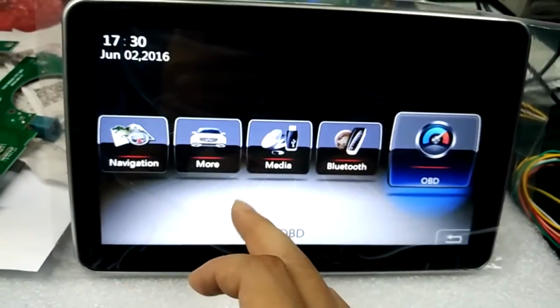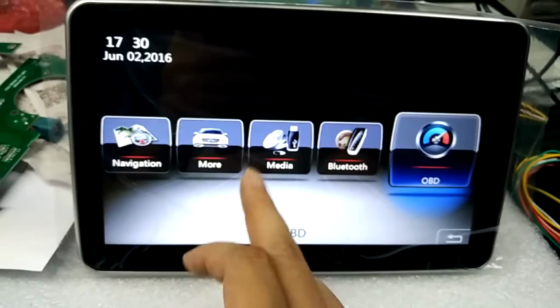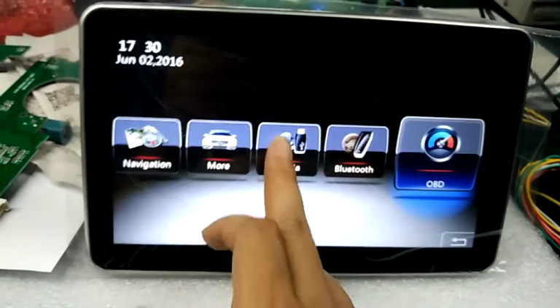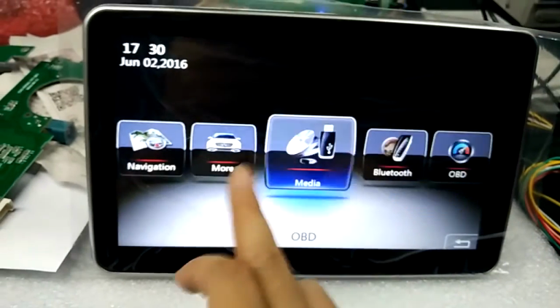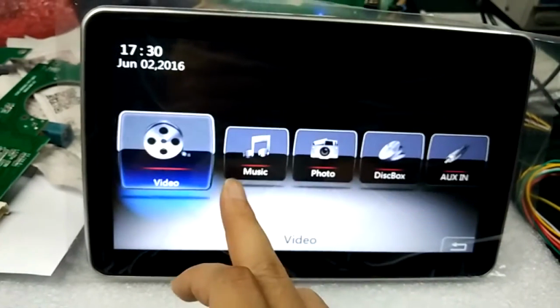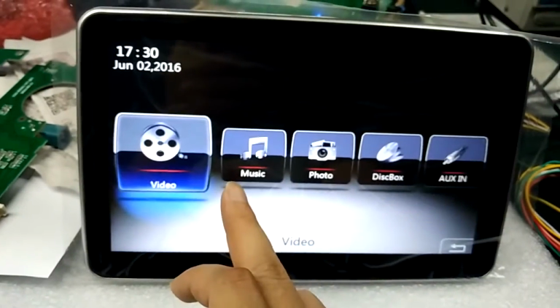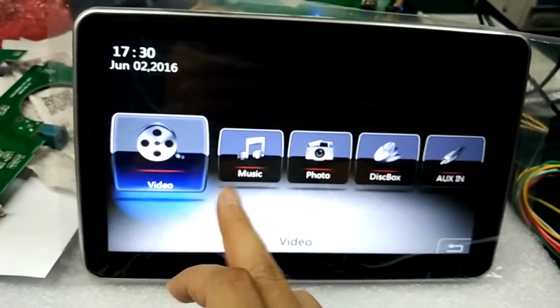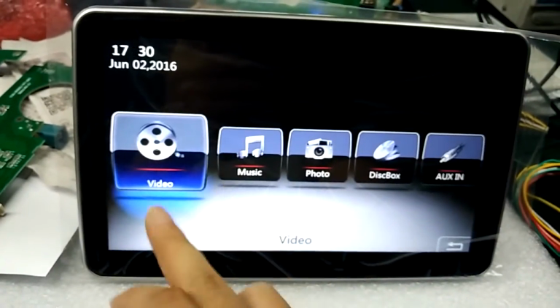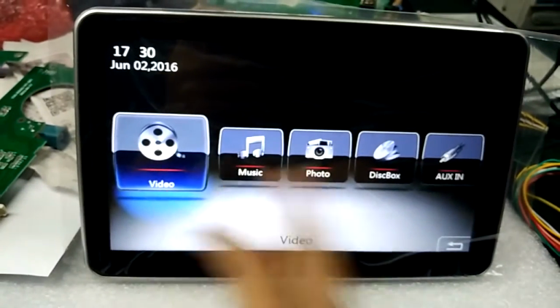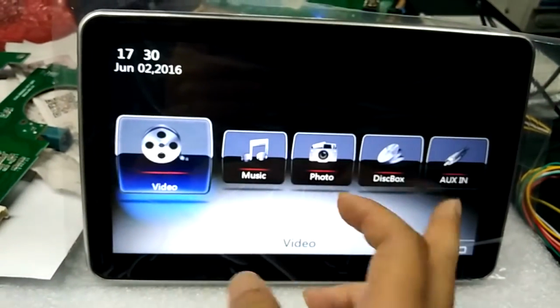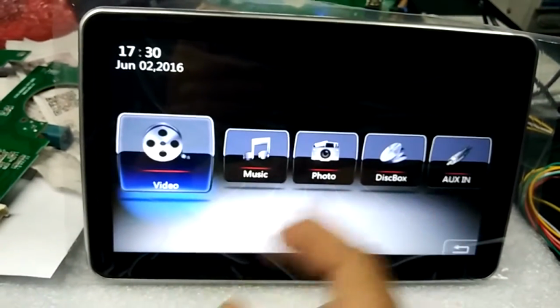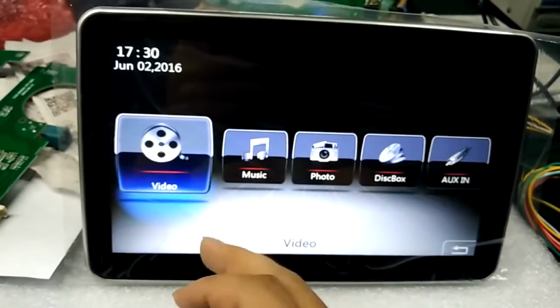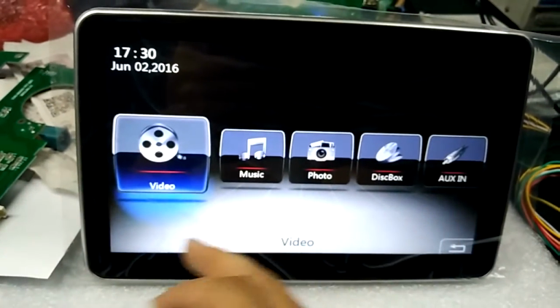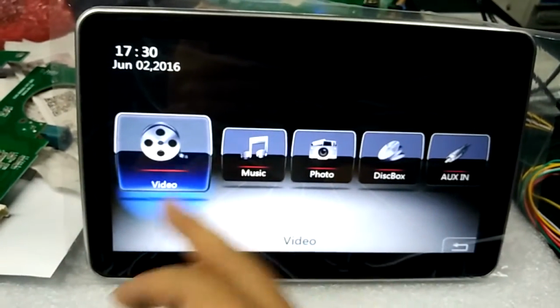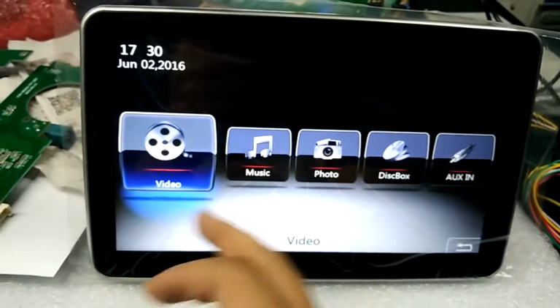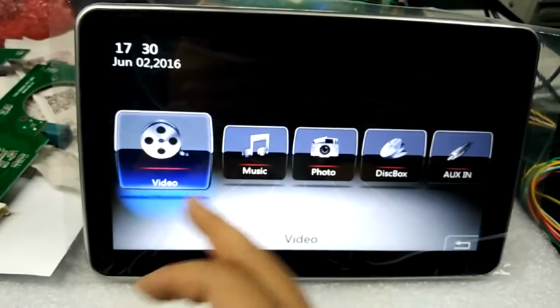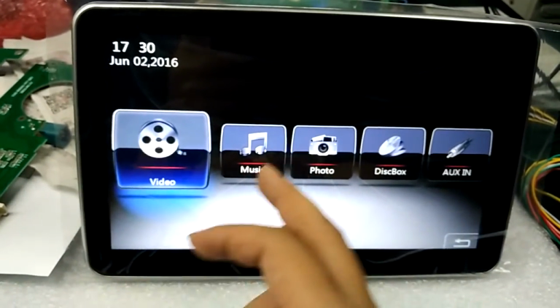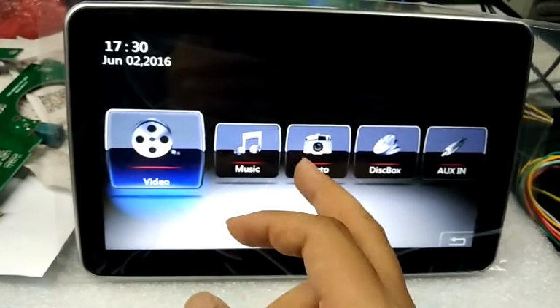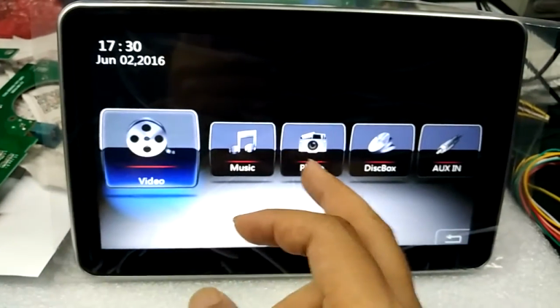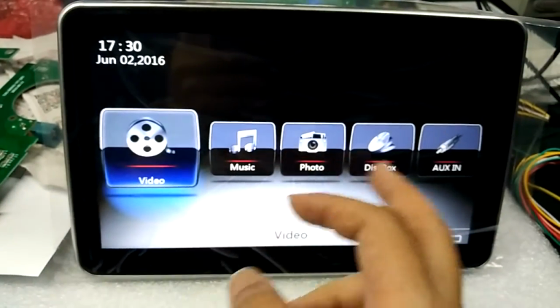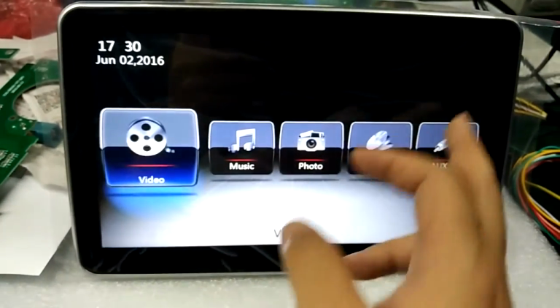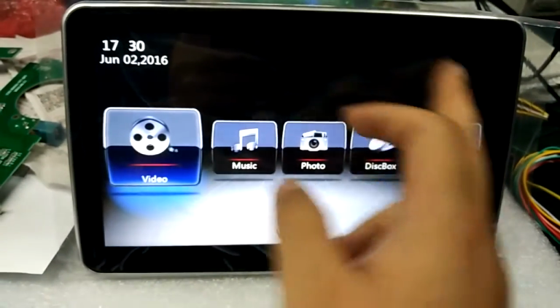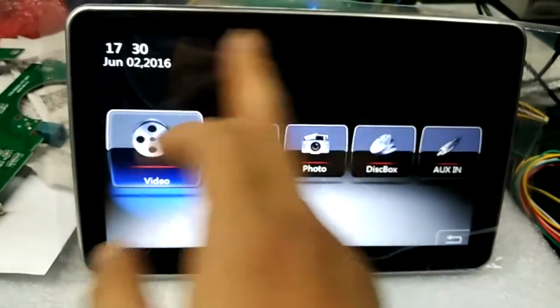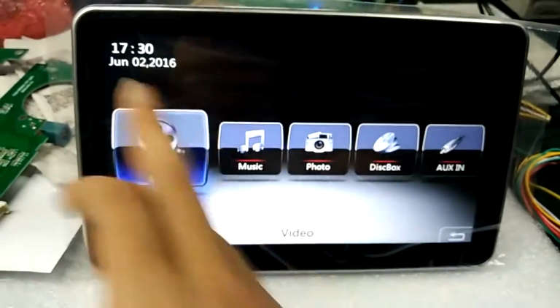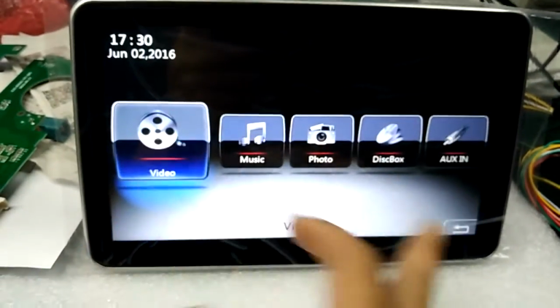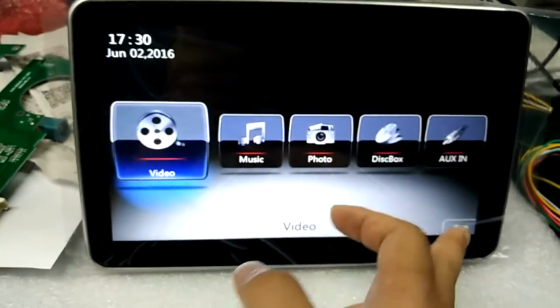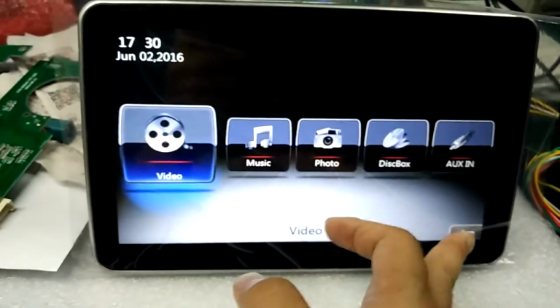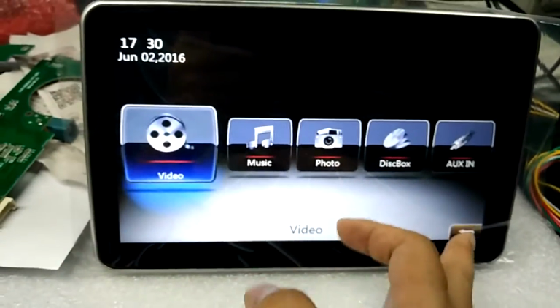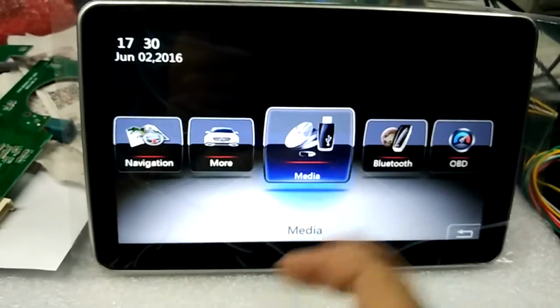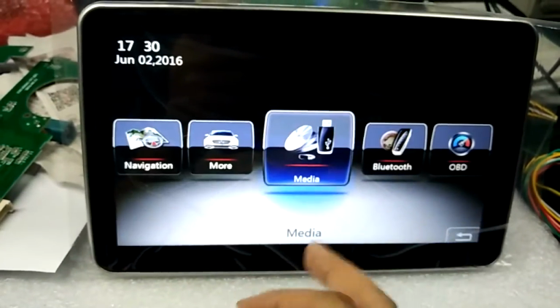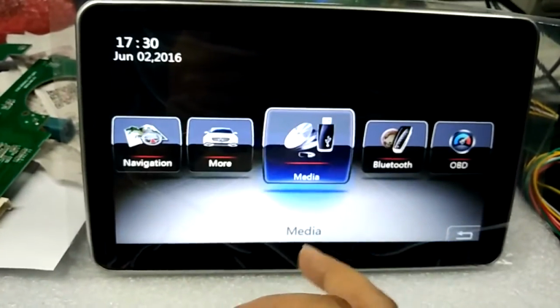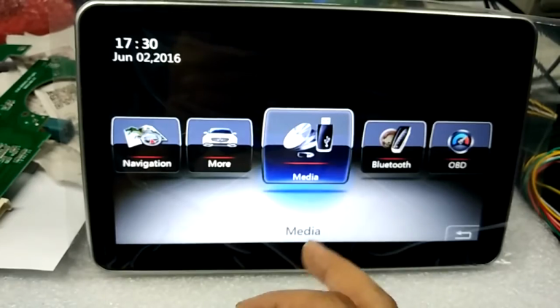This is the media. You can go to check the video, music, photo, and others. Use this to go back.